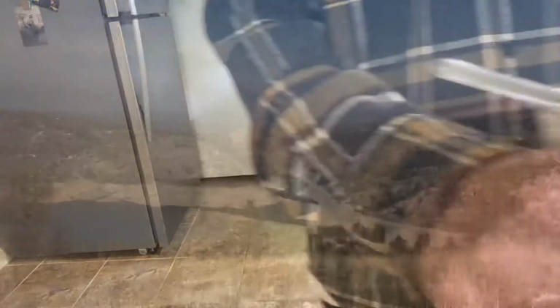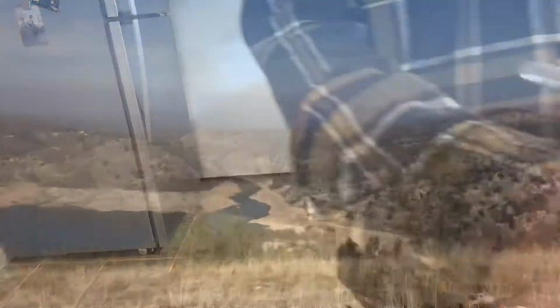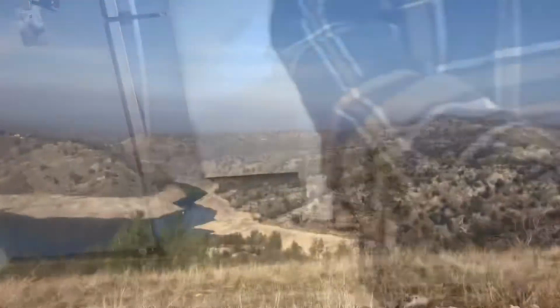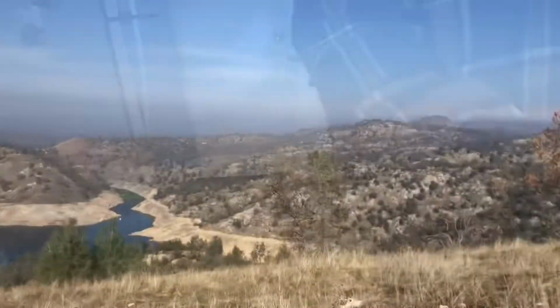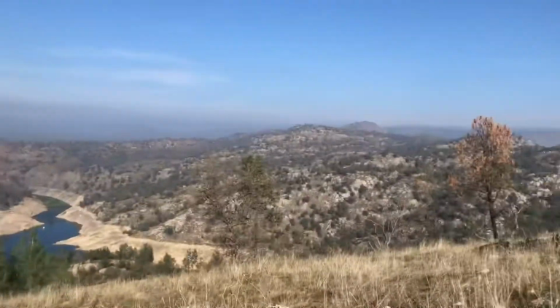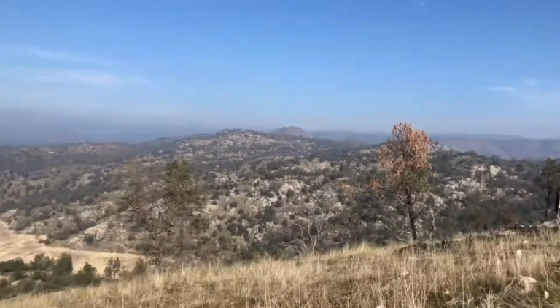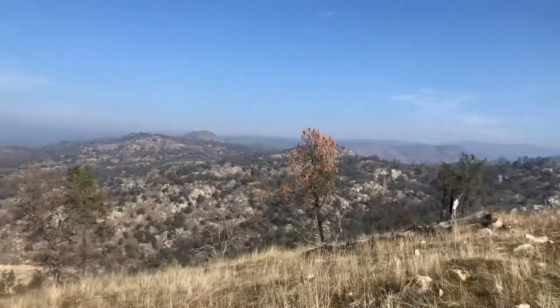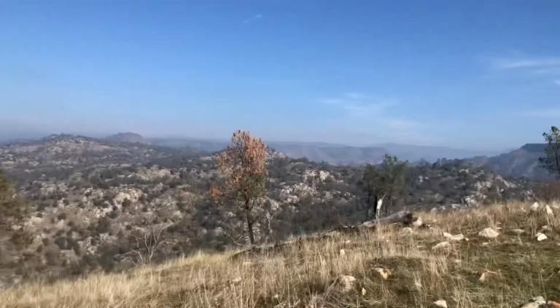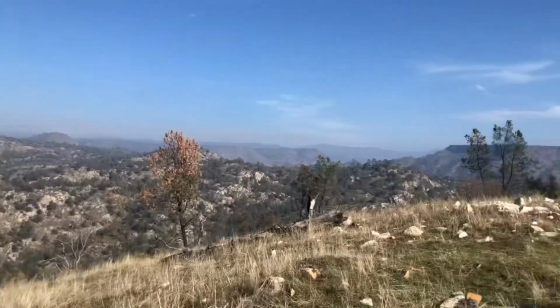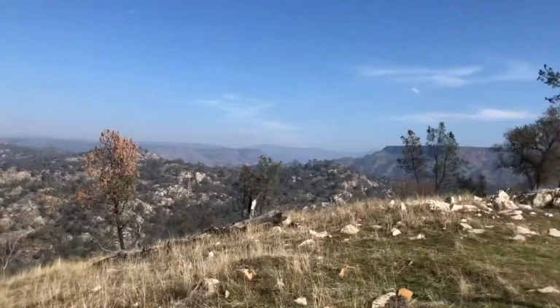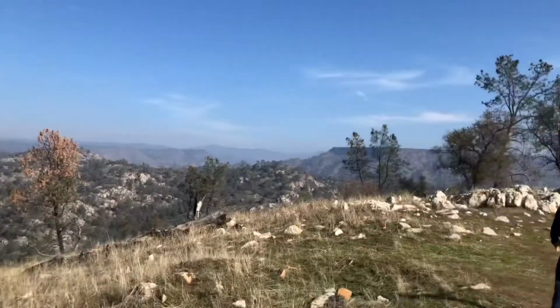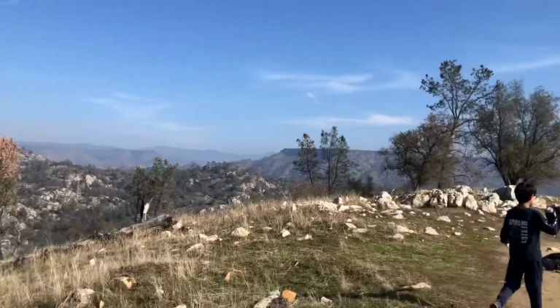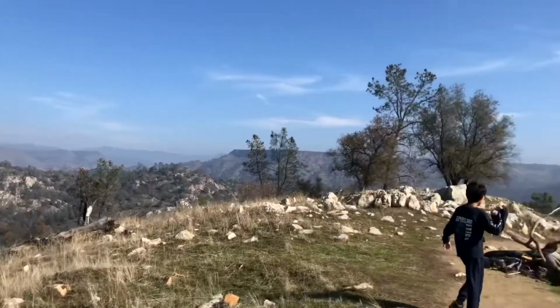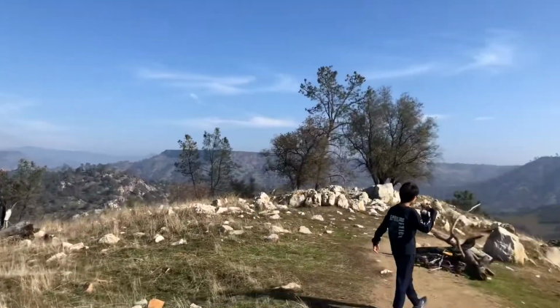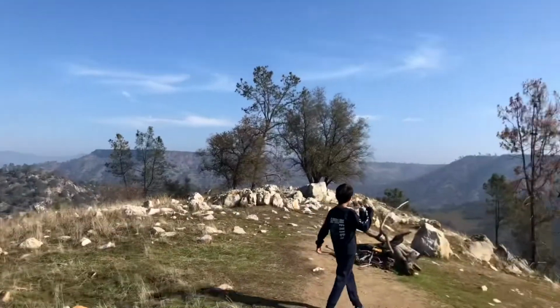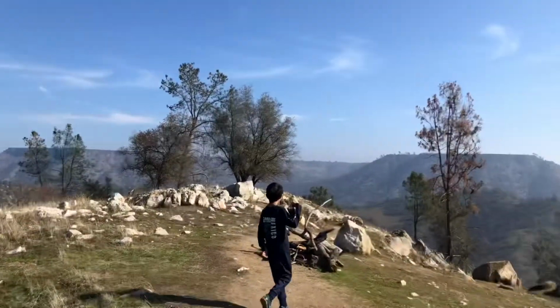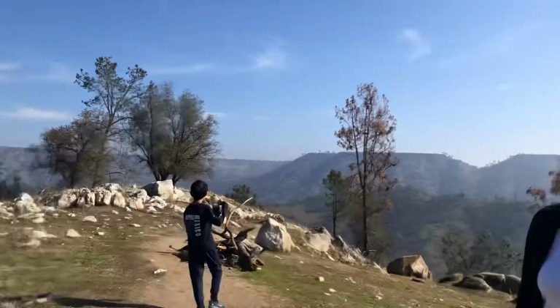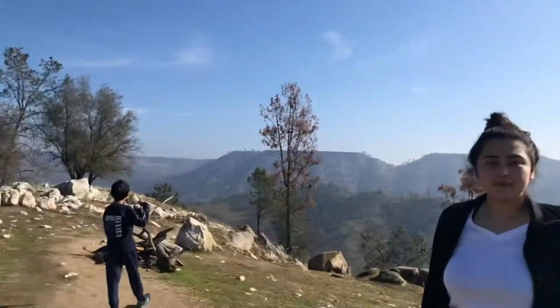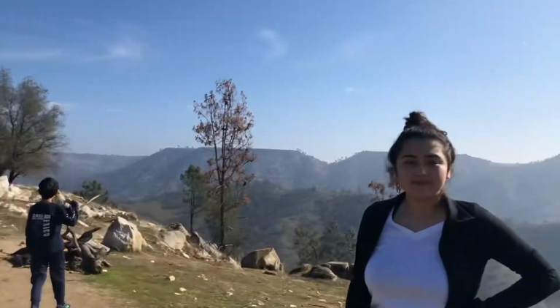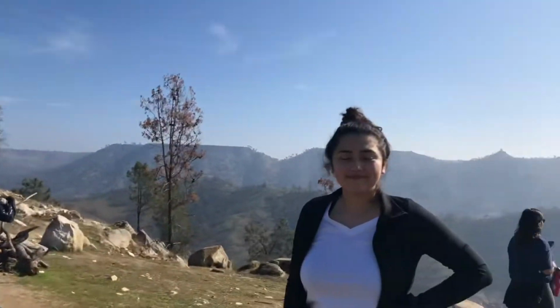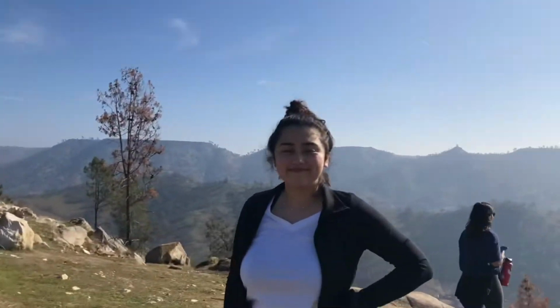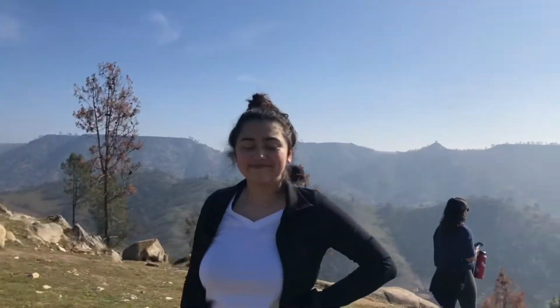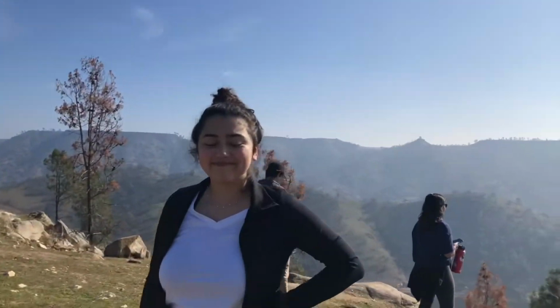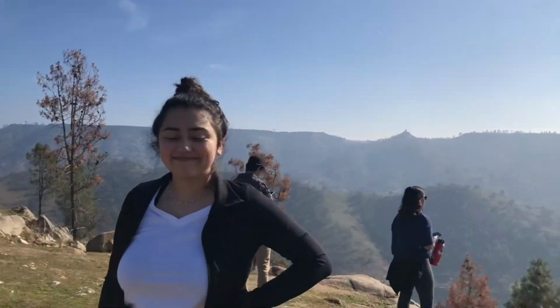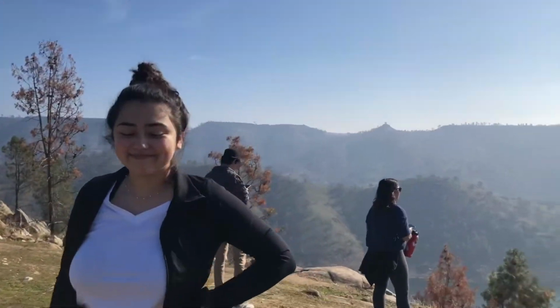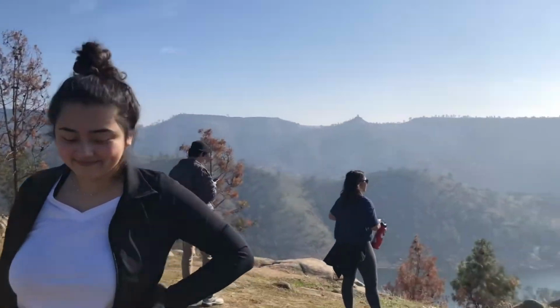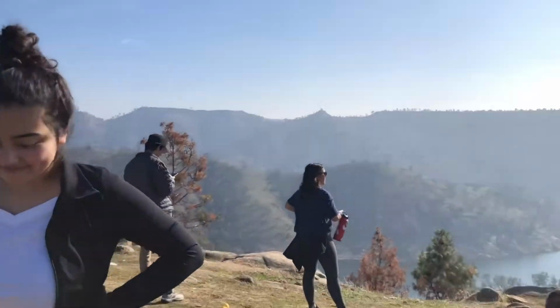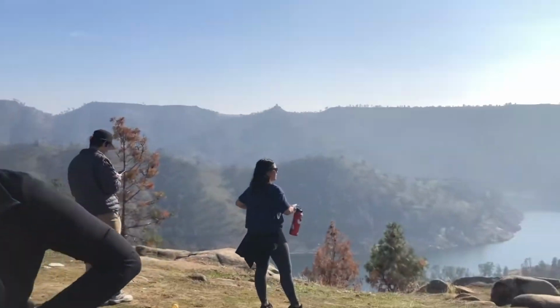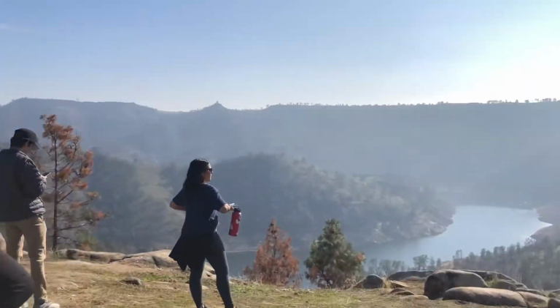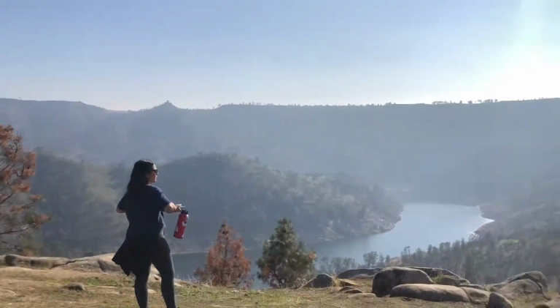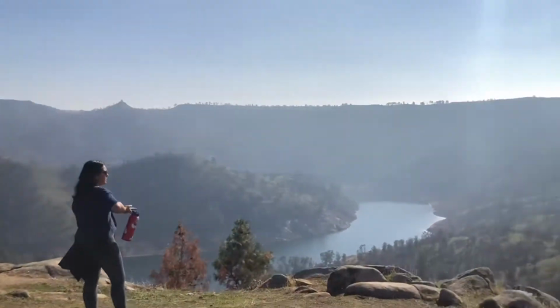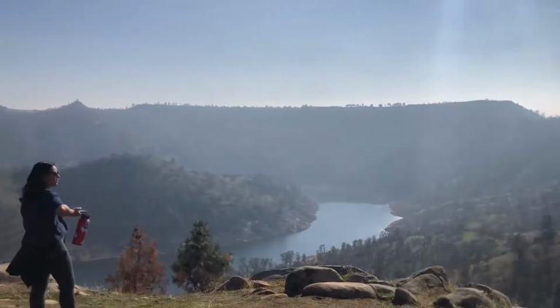I'll leave you with this awesome video from a hike that me and my family took. See you next time.